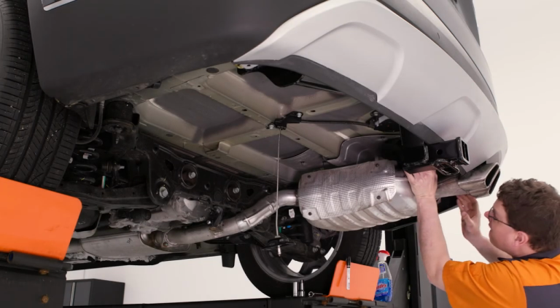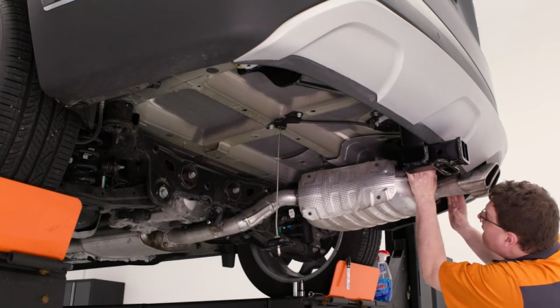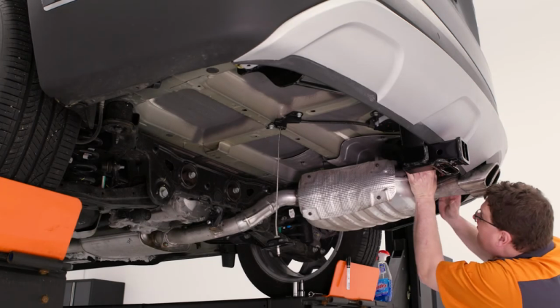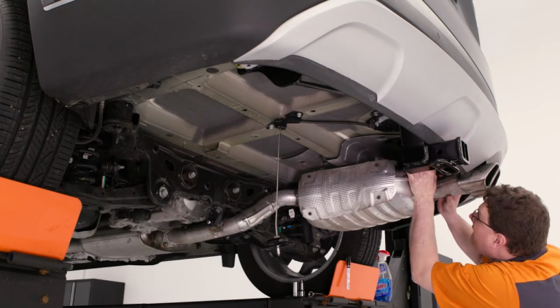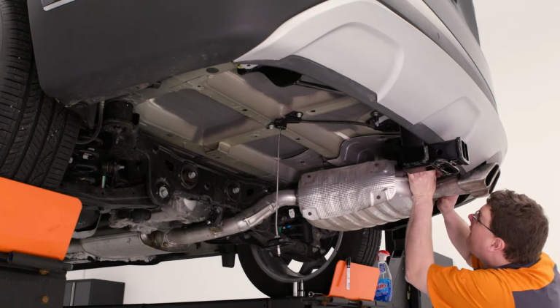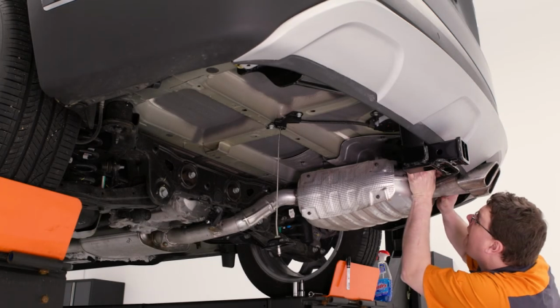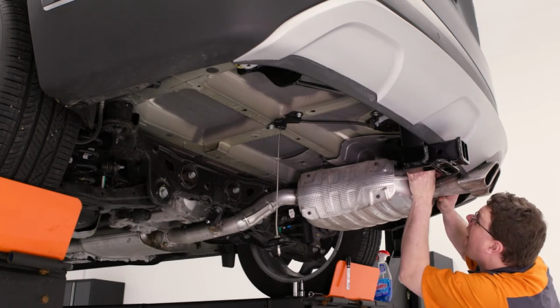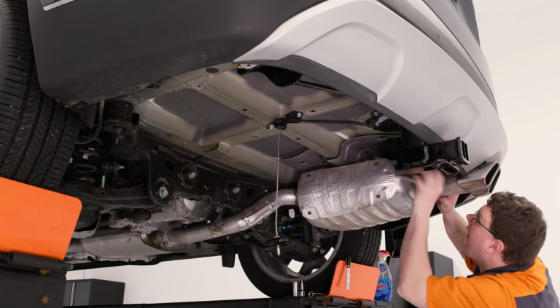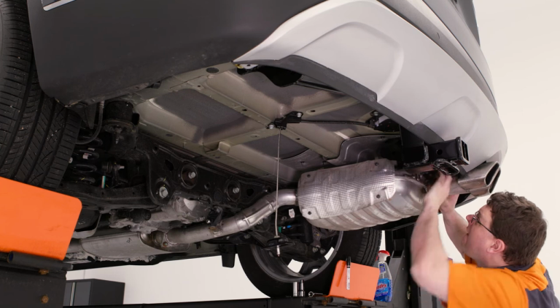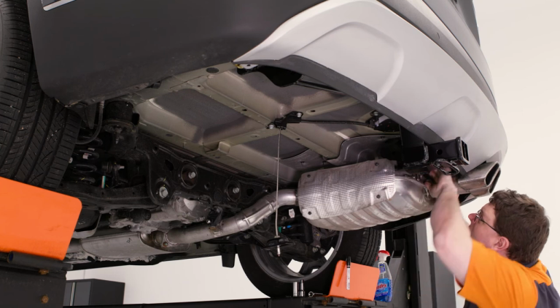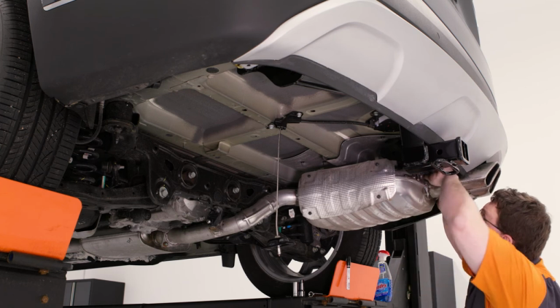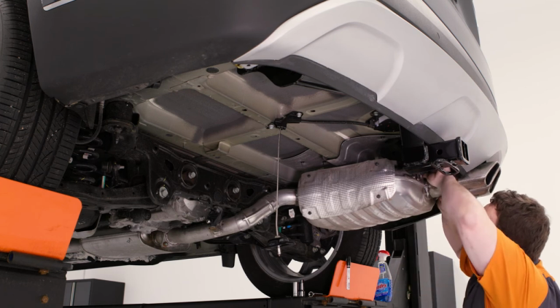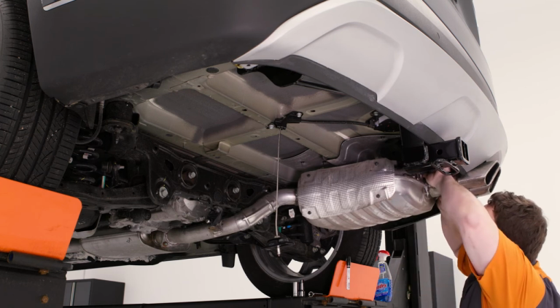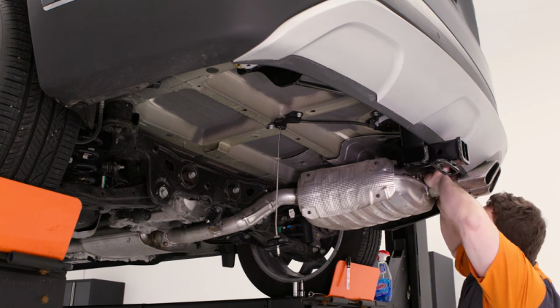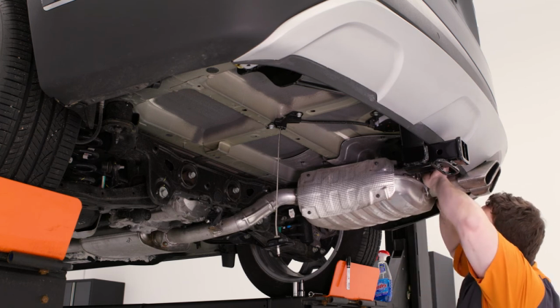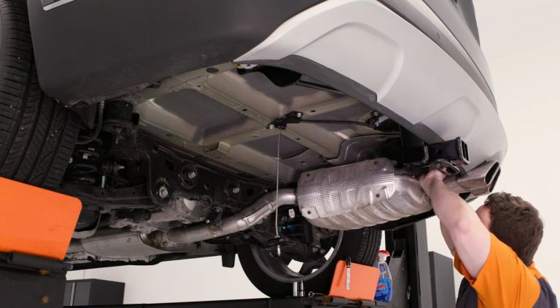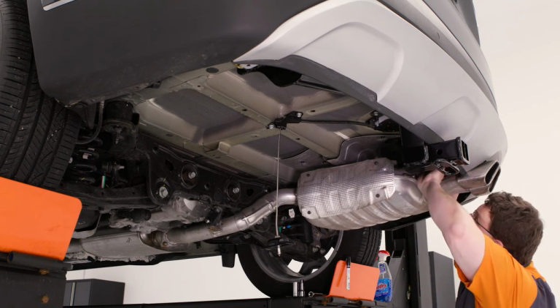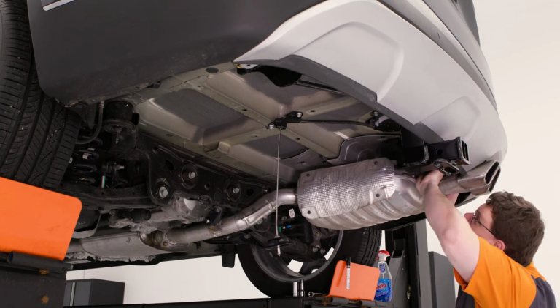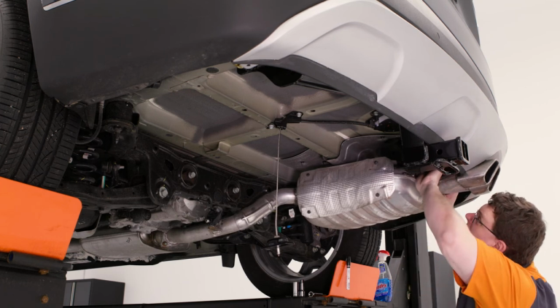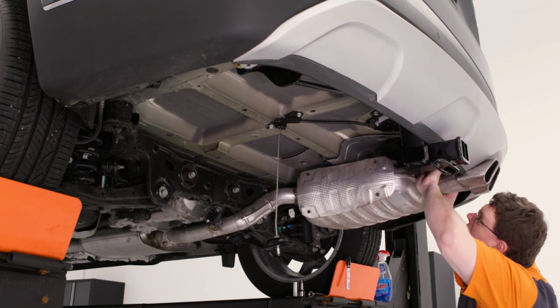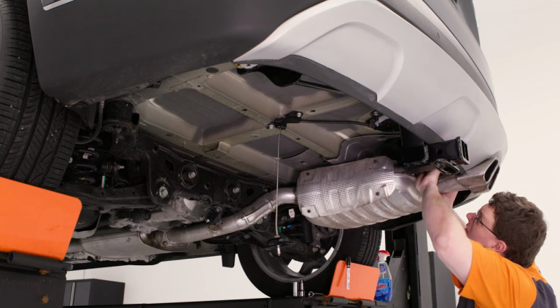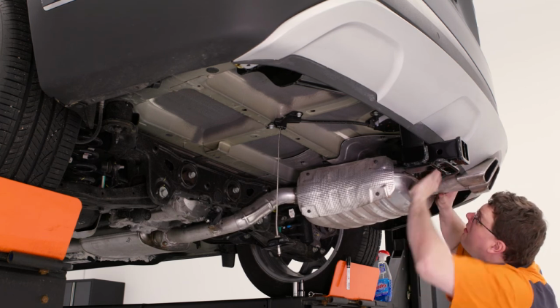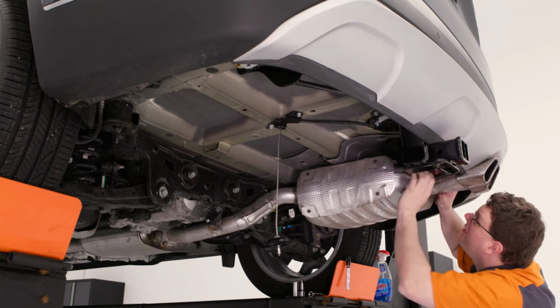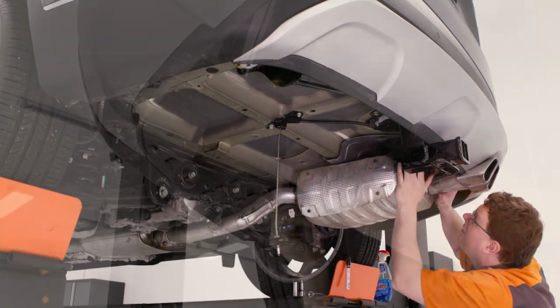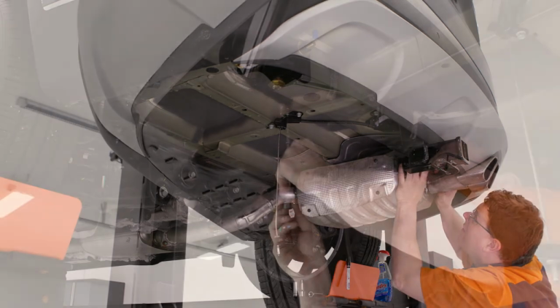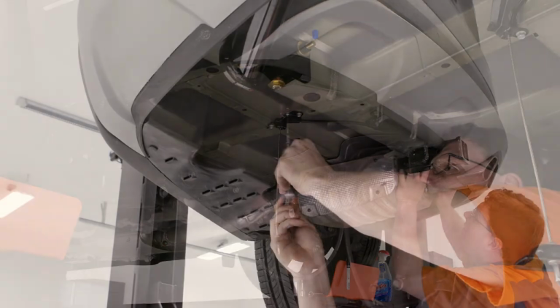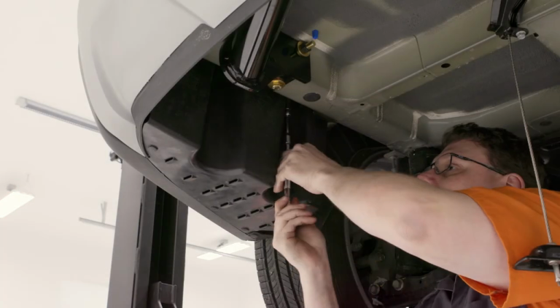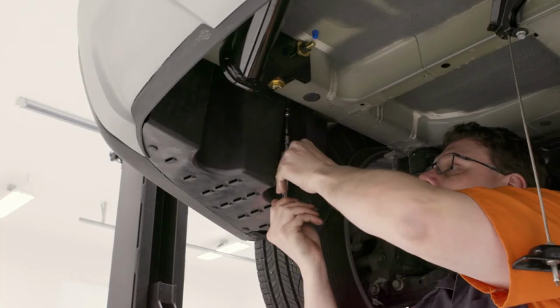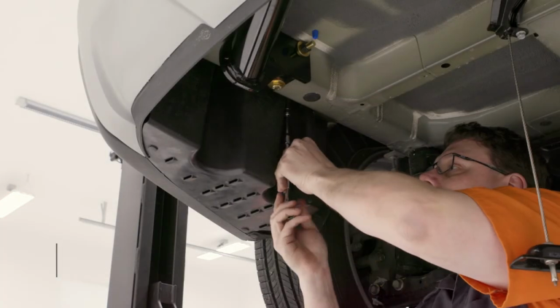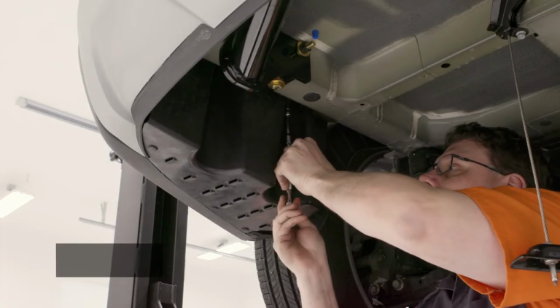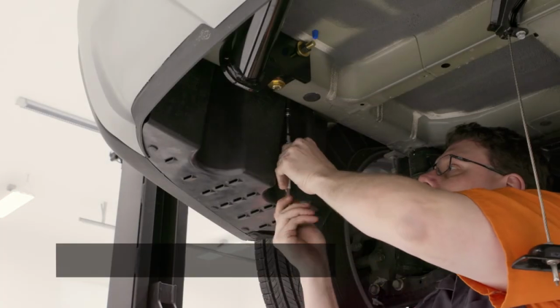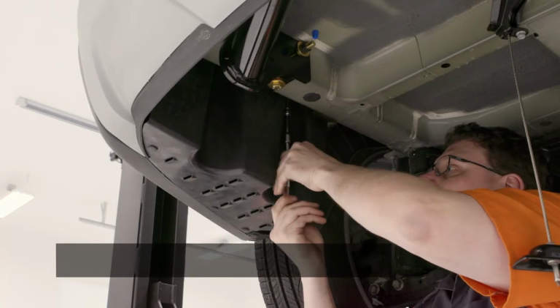Finish the install by reattaching the exhaust, the underbody panel, and raise the spare tire.